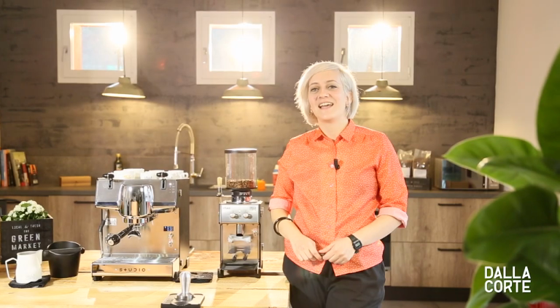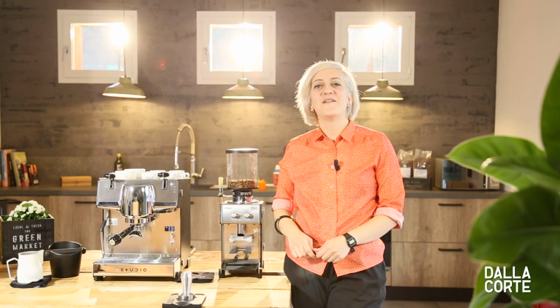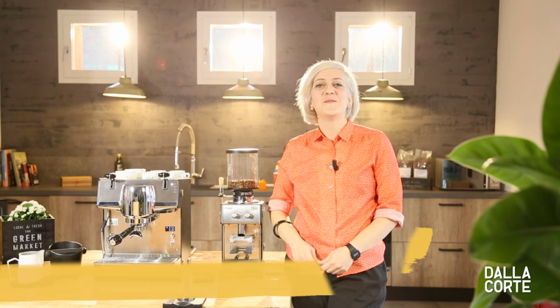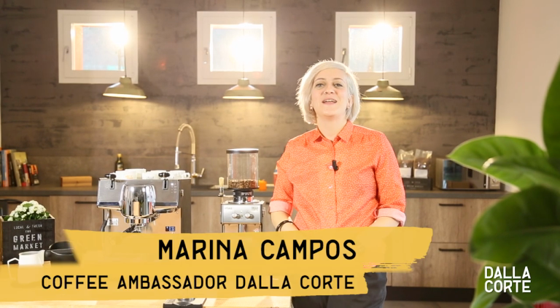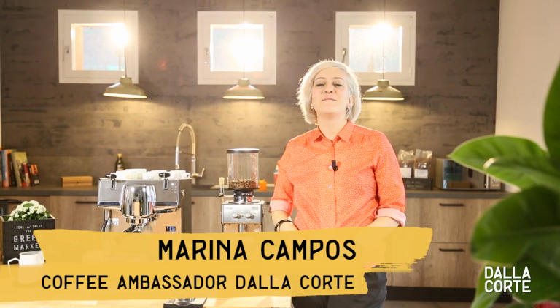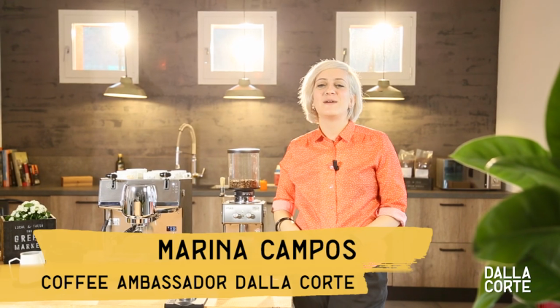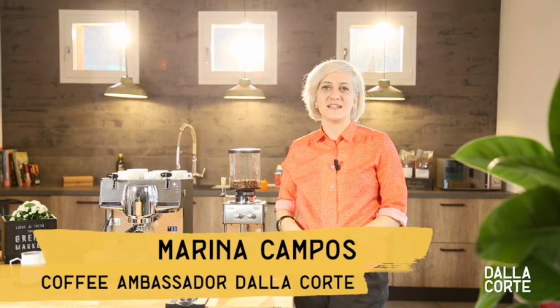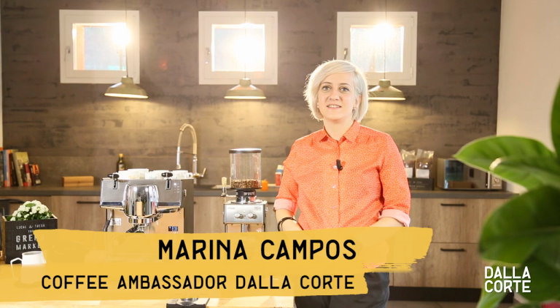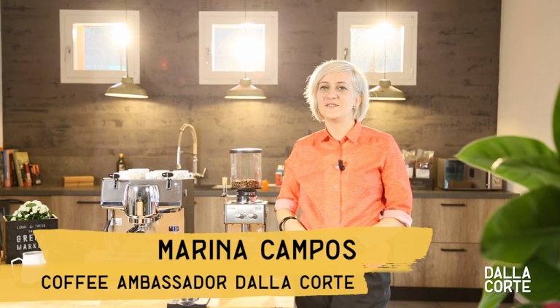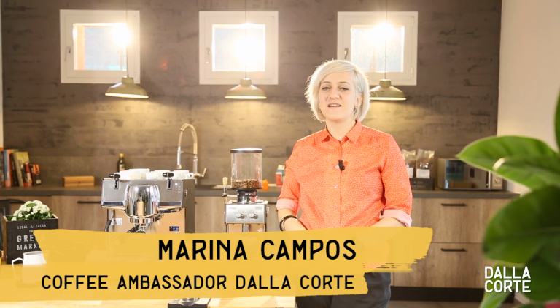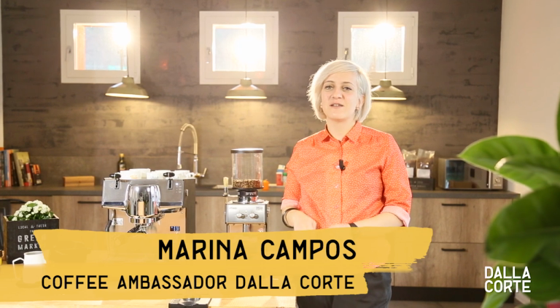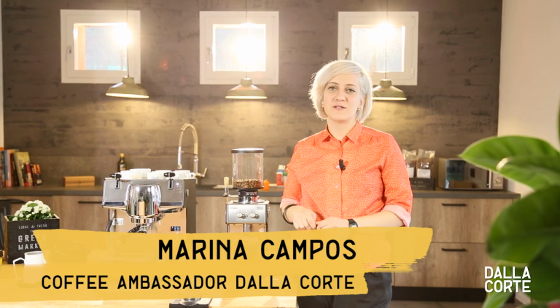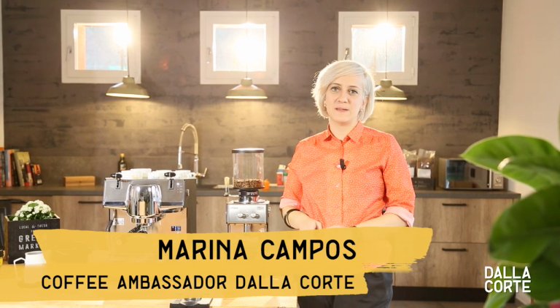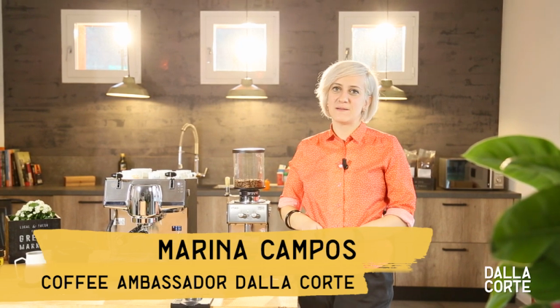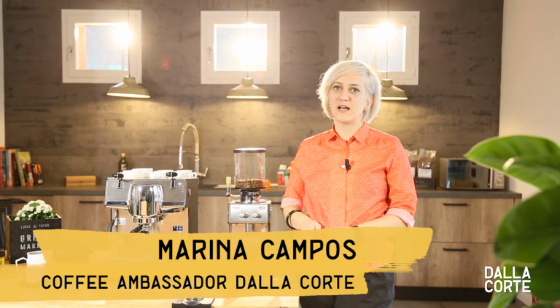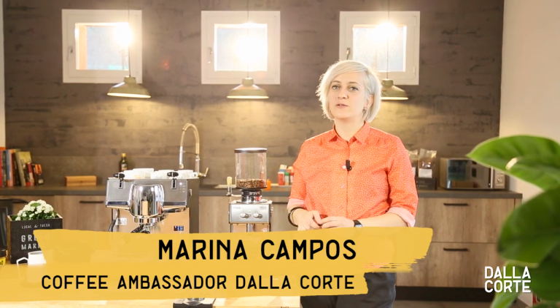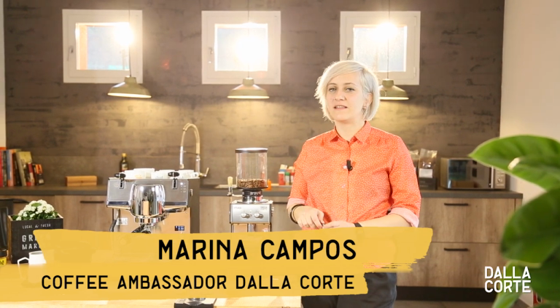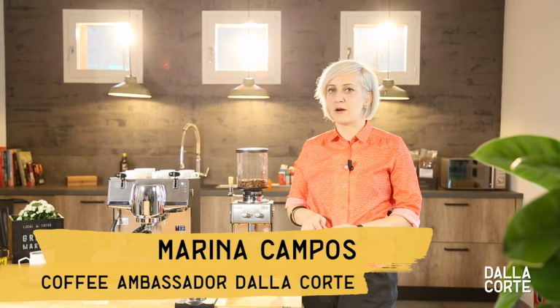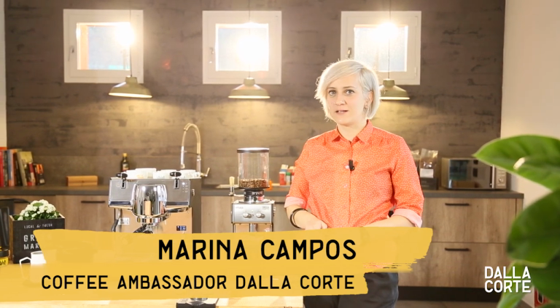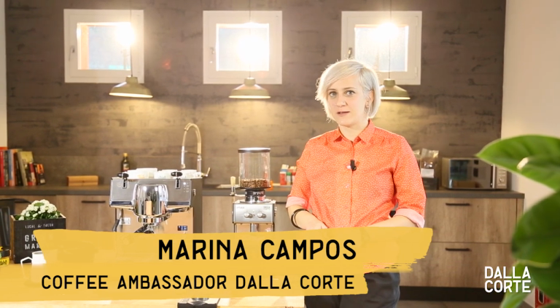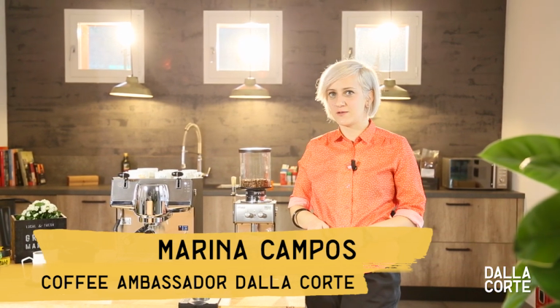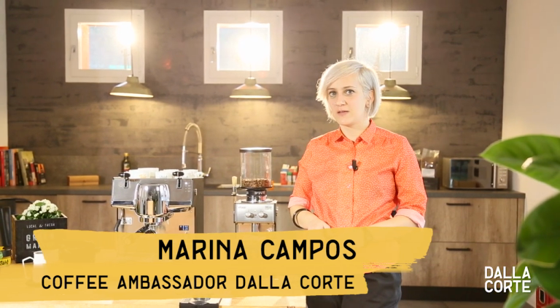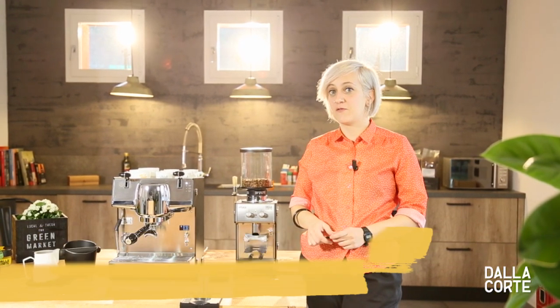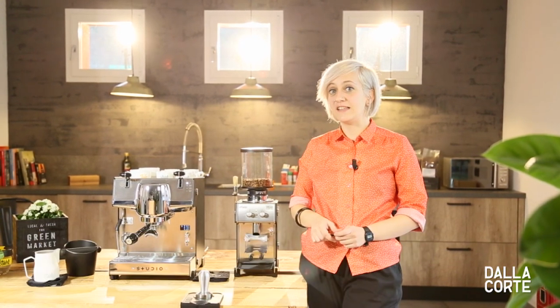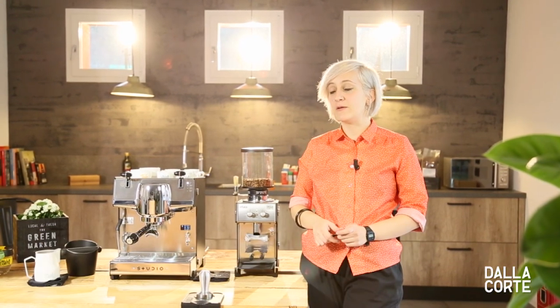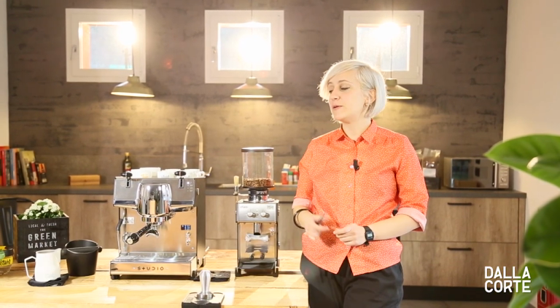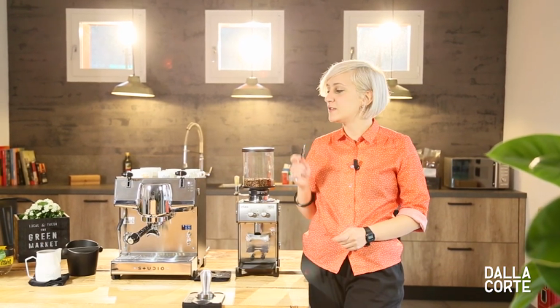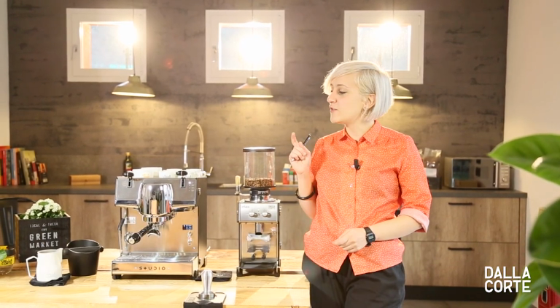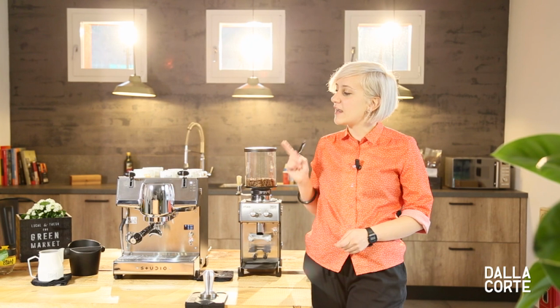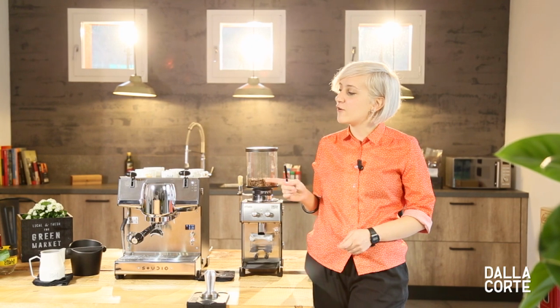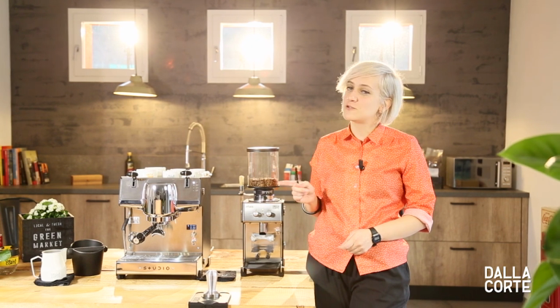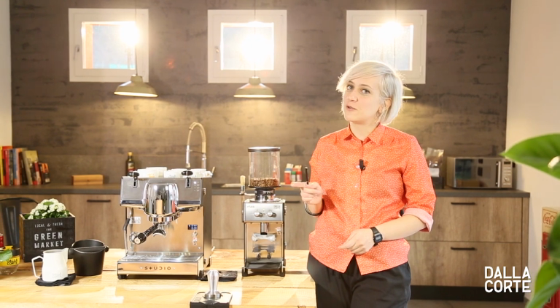Hello, my name is Marina. Today I will give you some tips about how to get the perfect espresso, and for it we will be using the new De La Corte Studio.